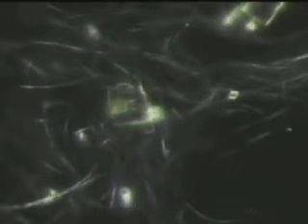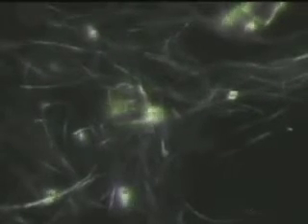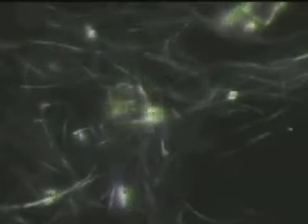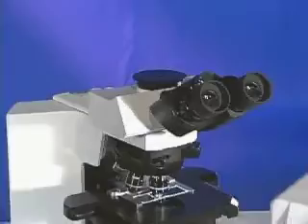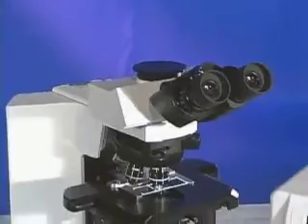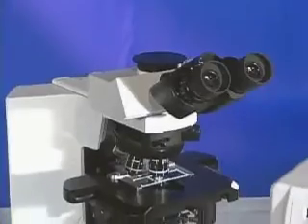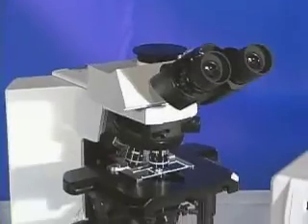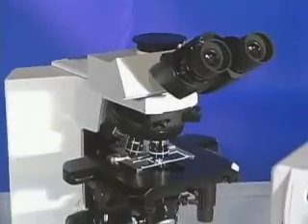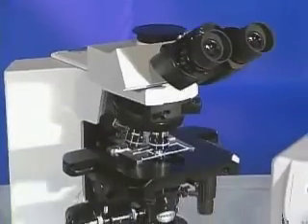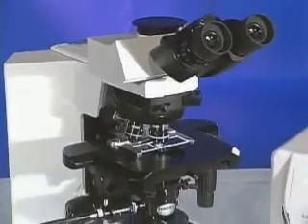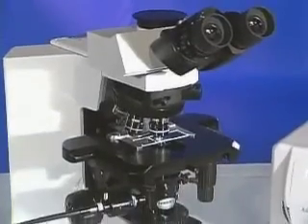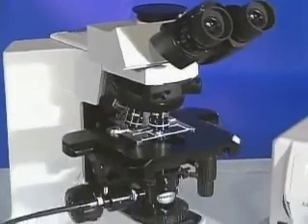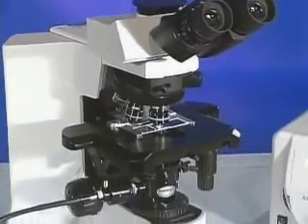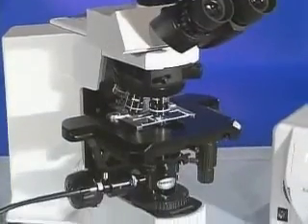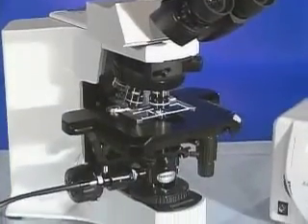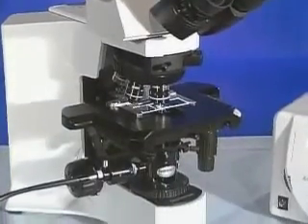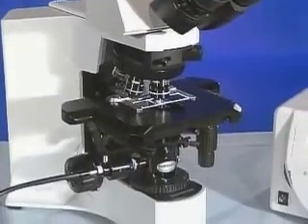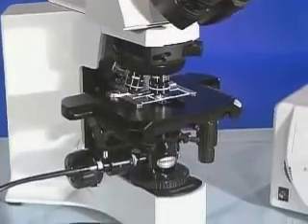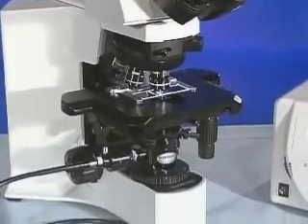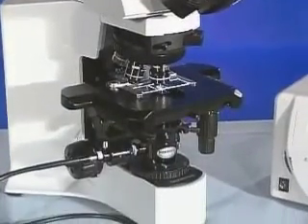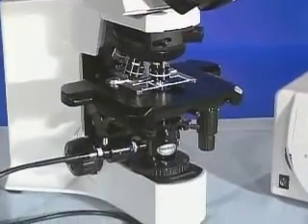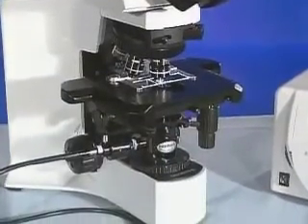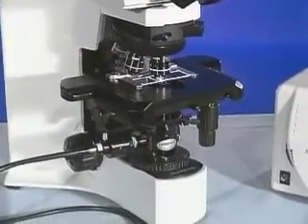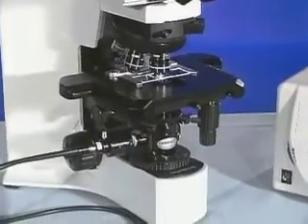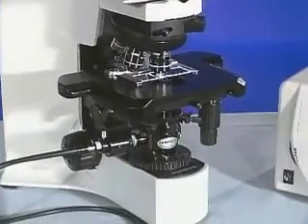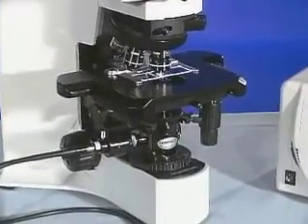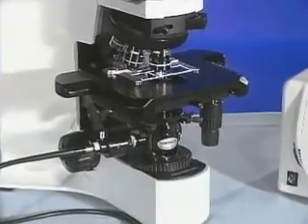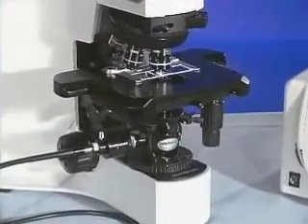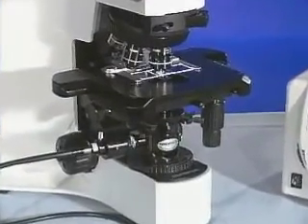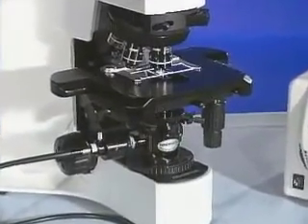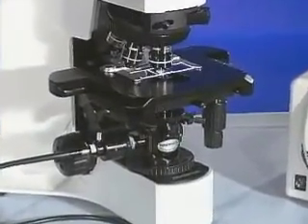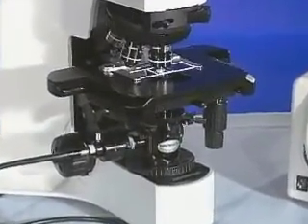This brief video demonstrates how to set up the CytoViva Fluorescence Imaging System.